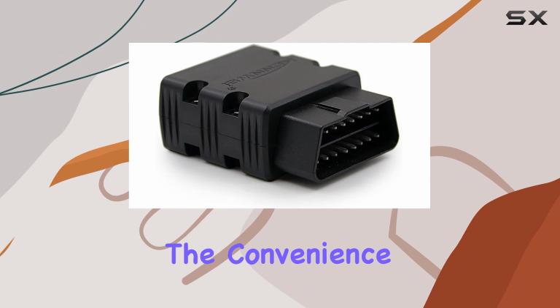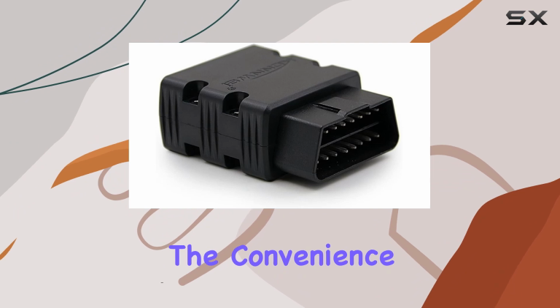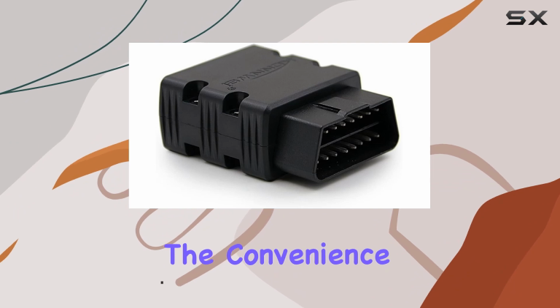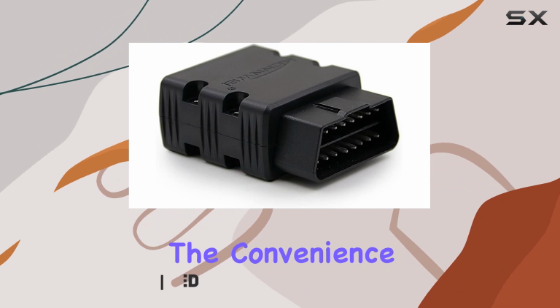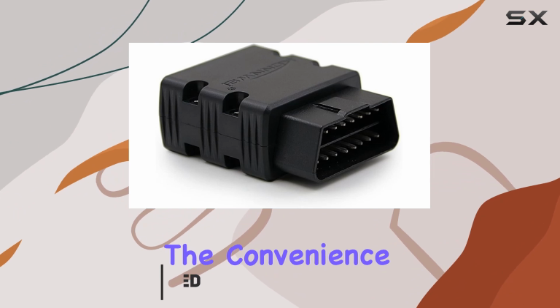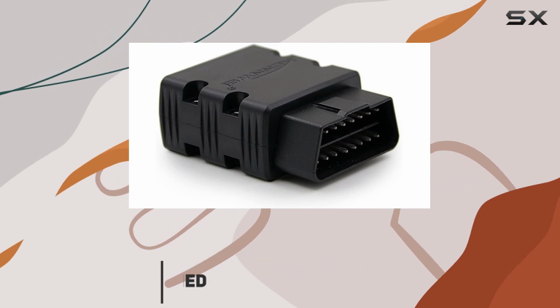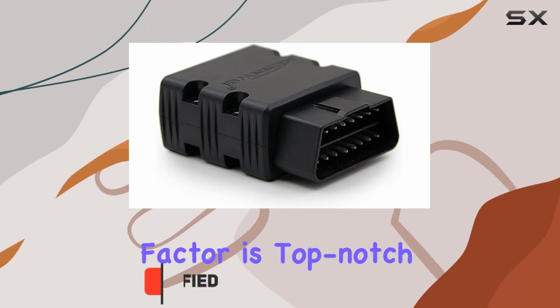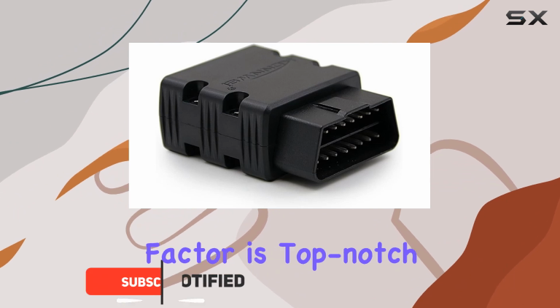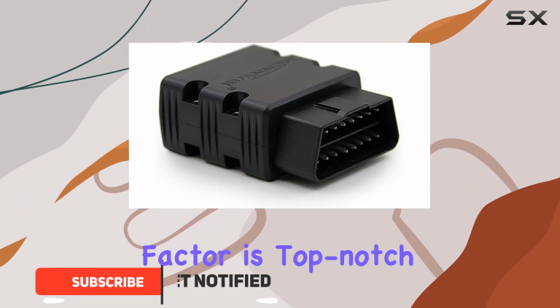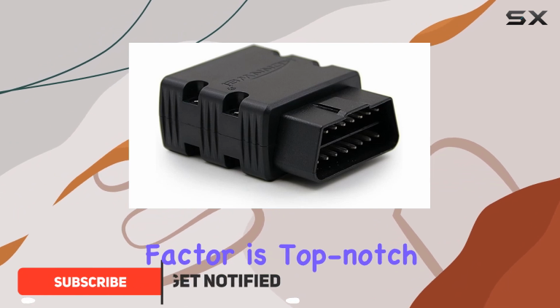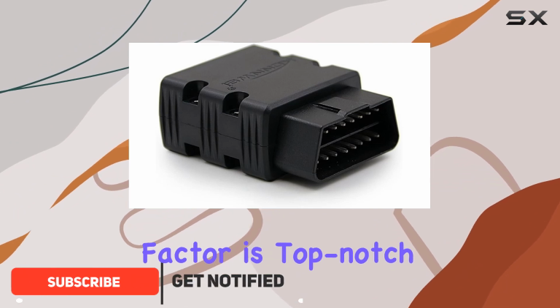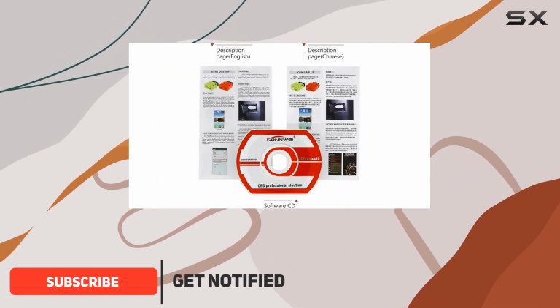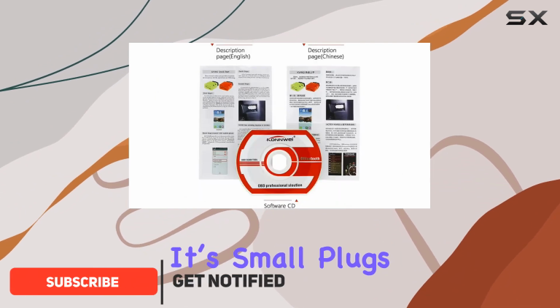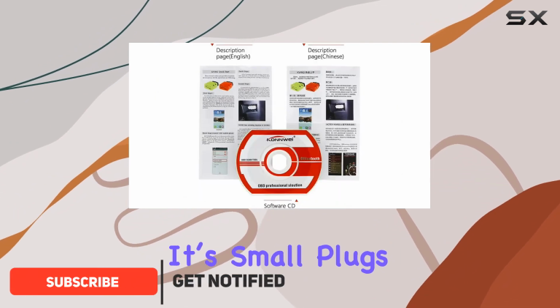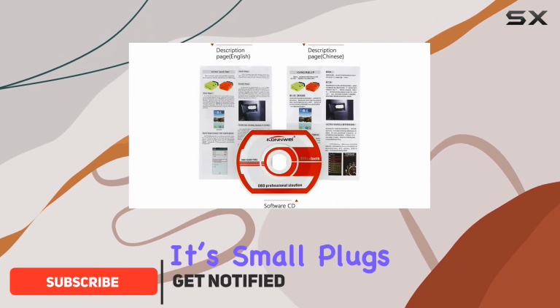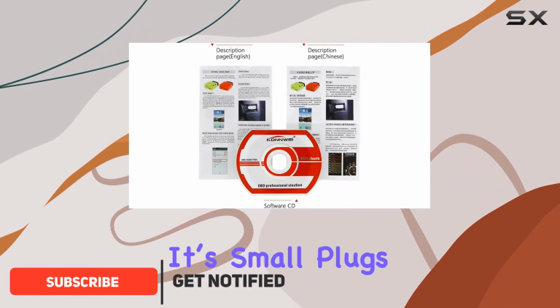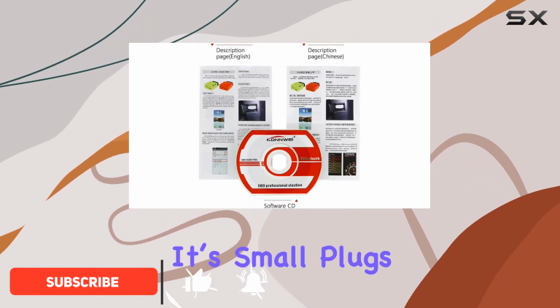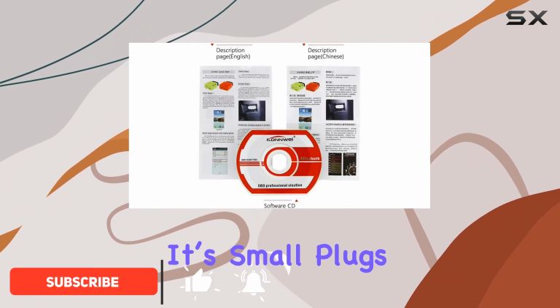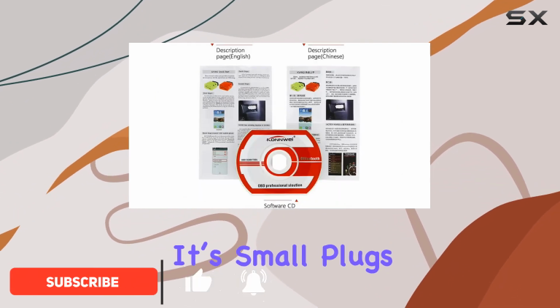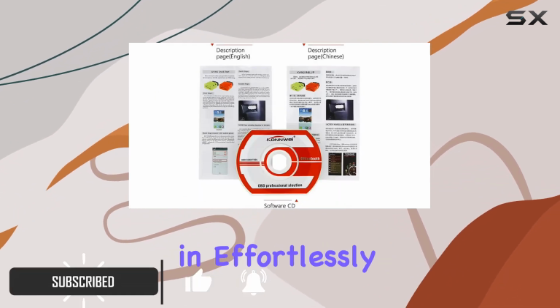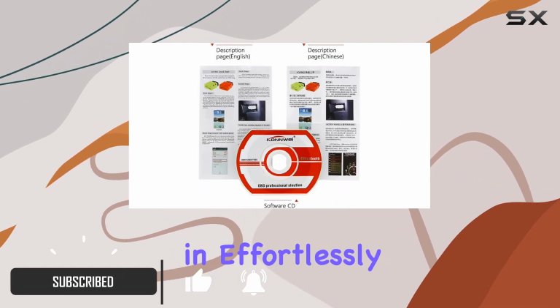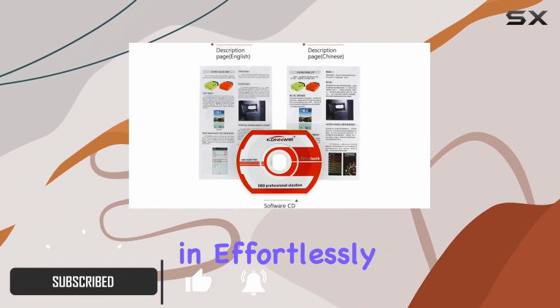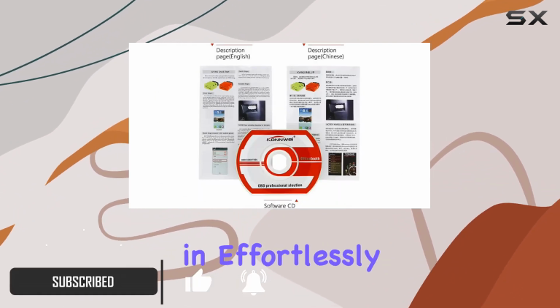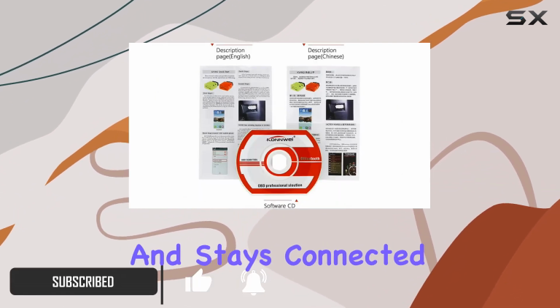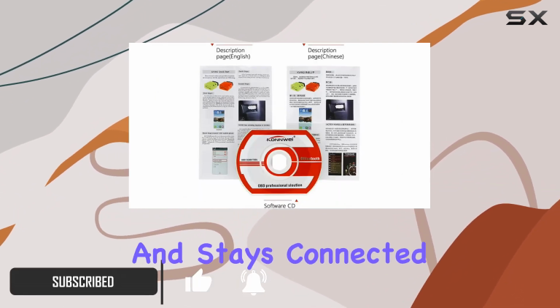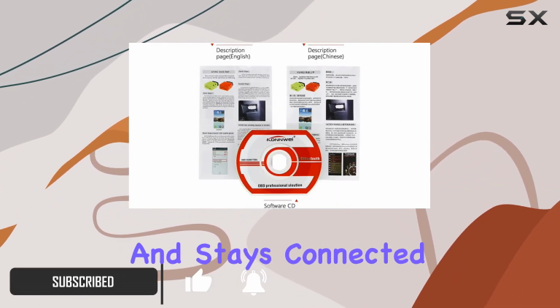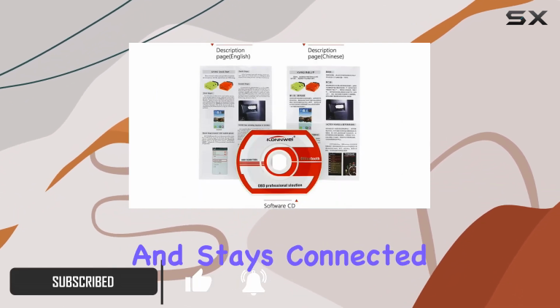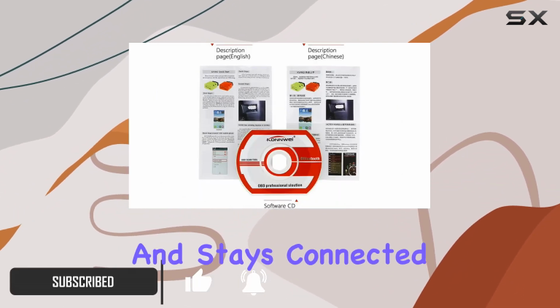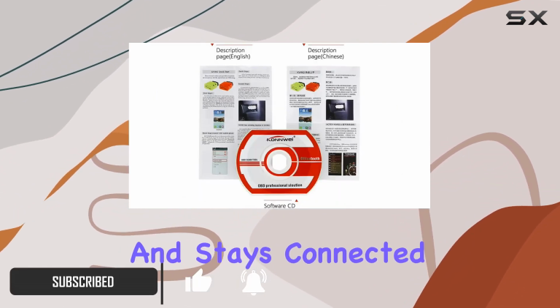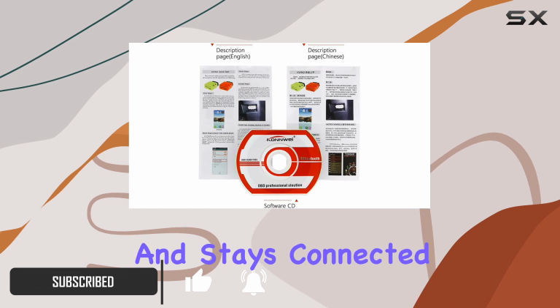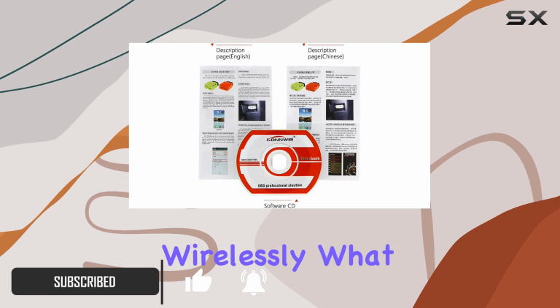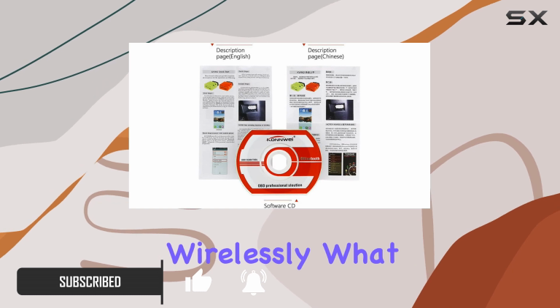The convenience factor is top-notch. It's small, plugs in effortlessly, and stays connected wirelessly.